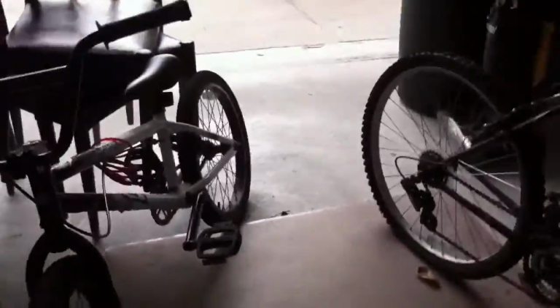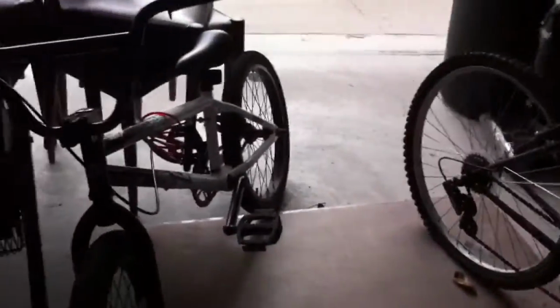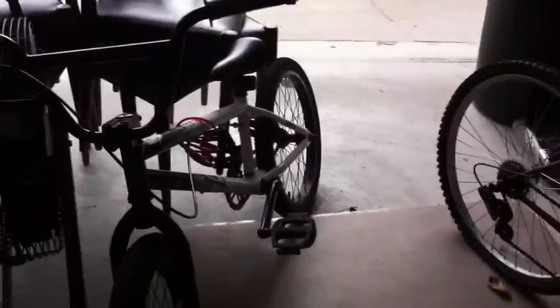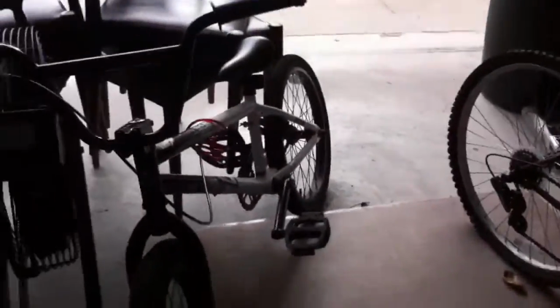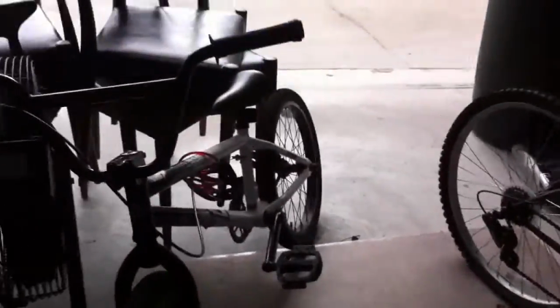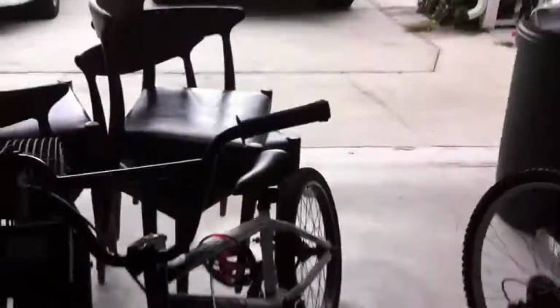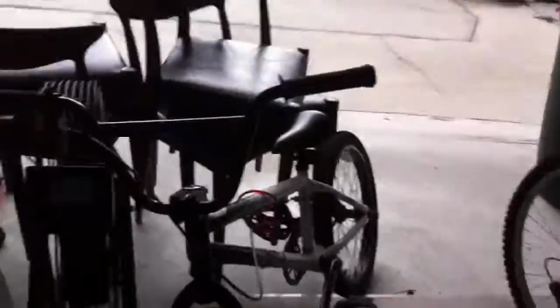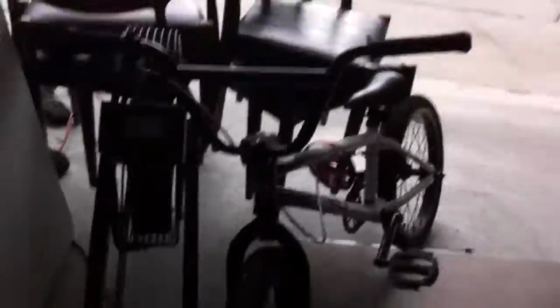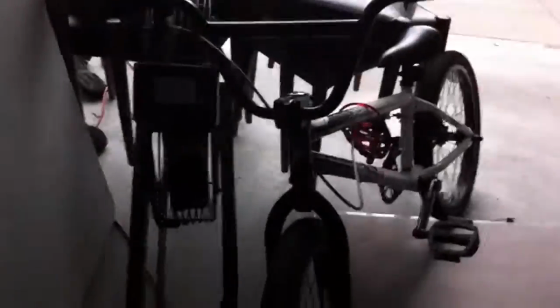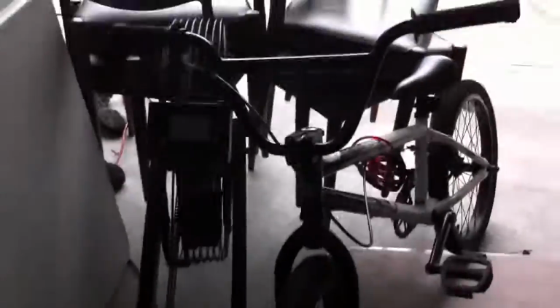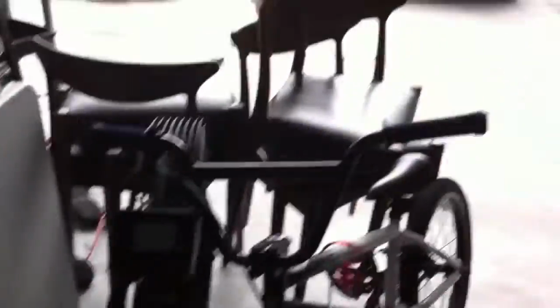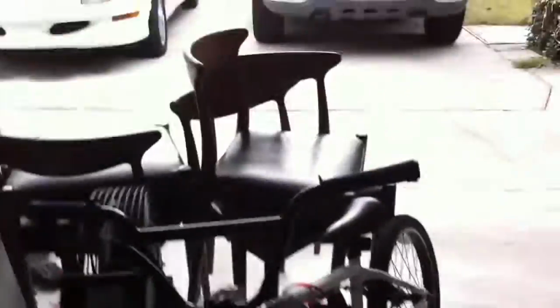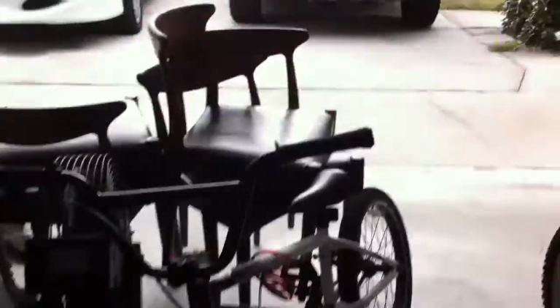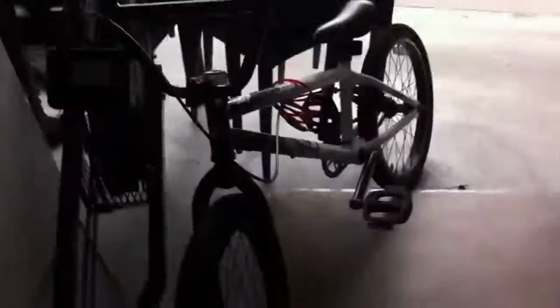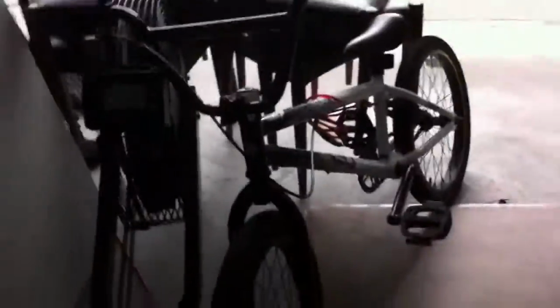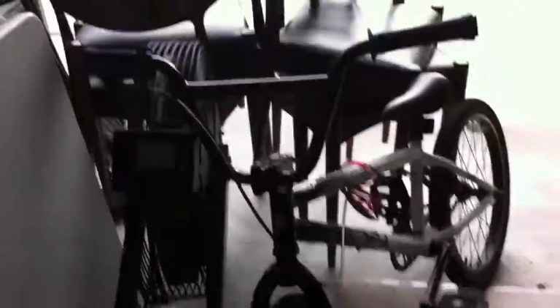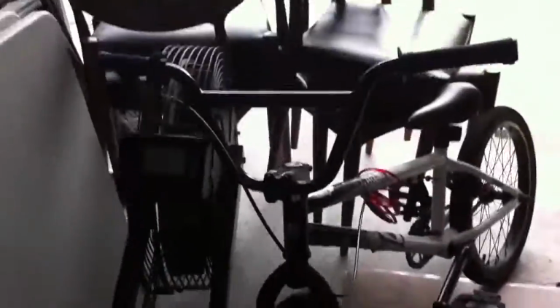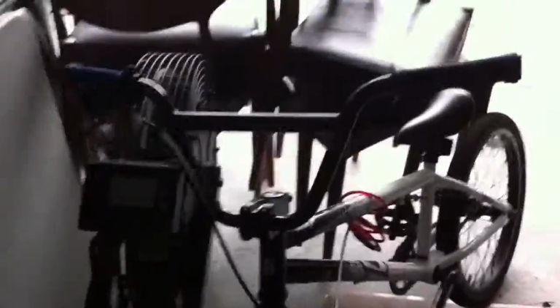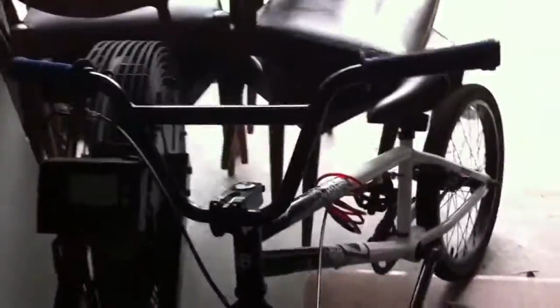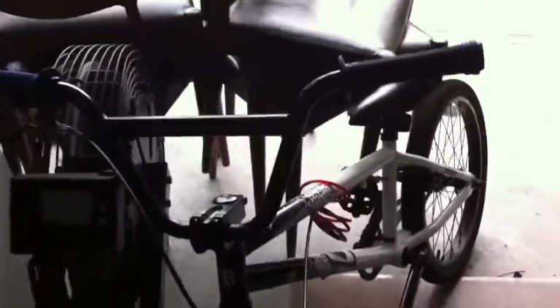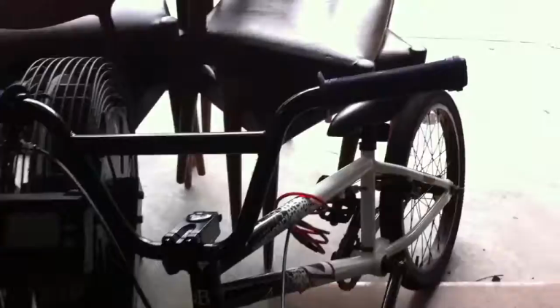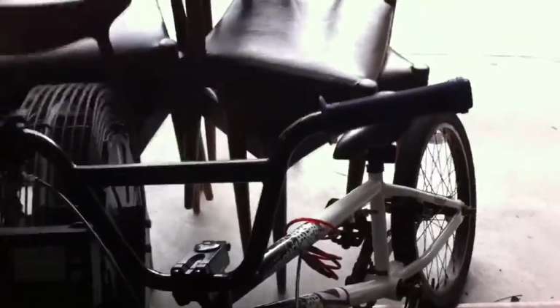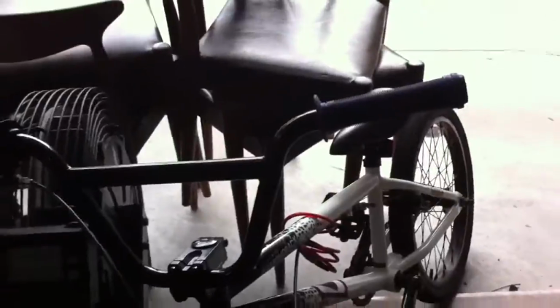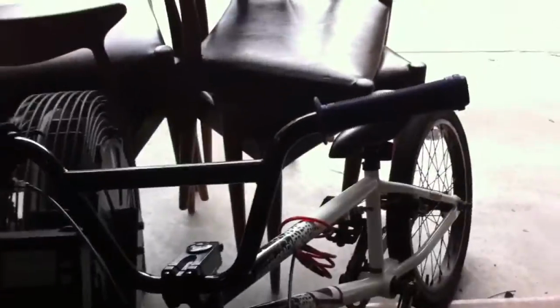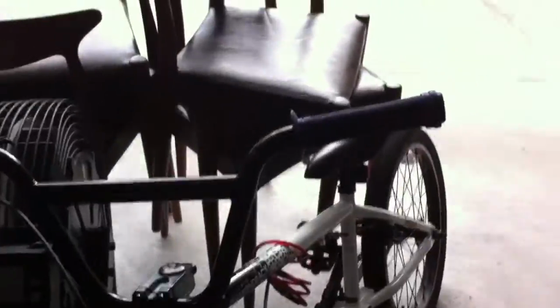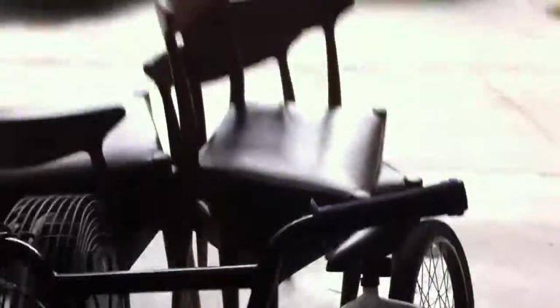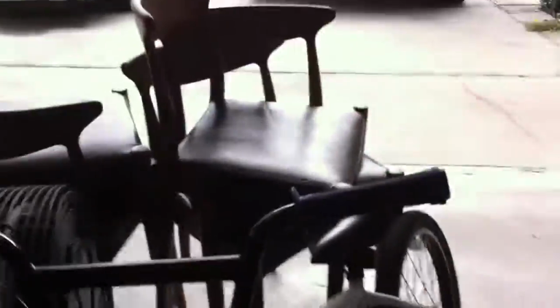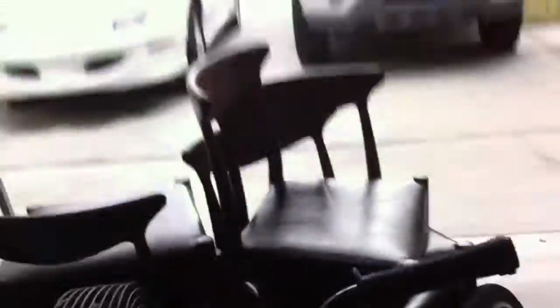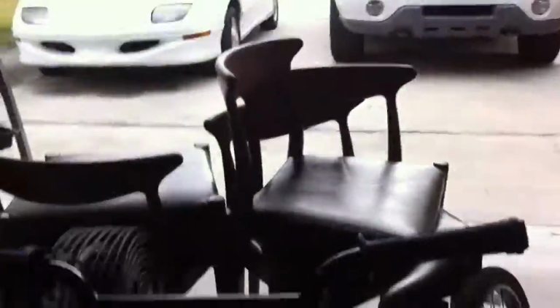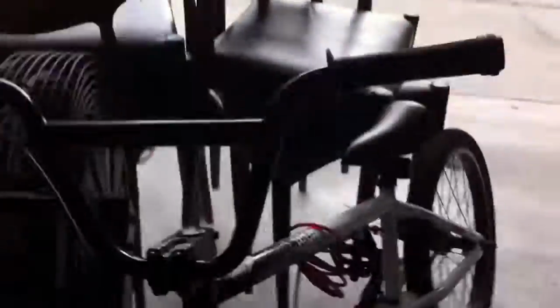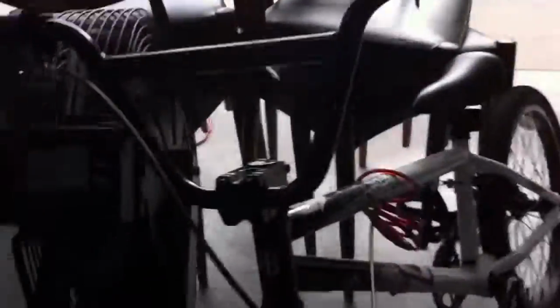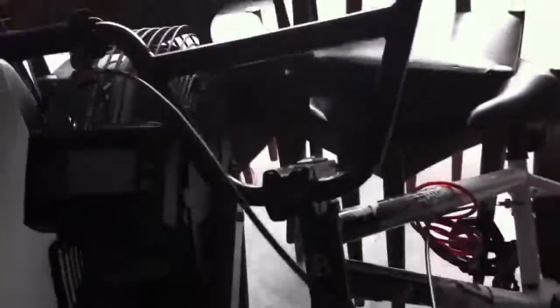This bike is great — I love it. It's probably one of the most fun bikes I've ever had to ride.